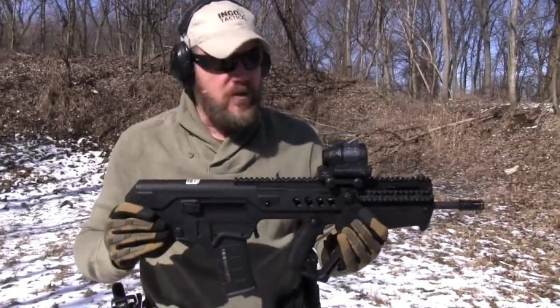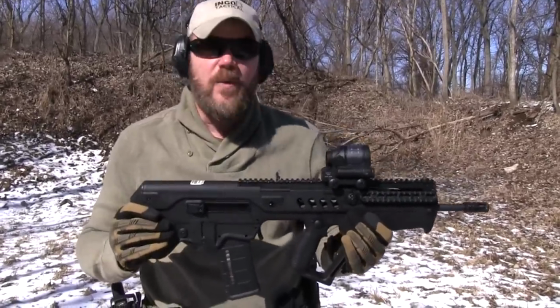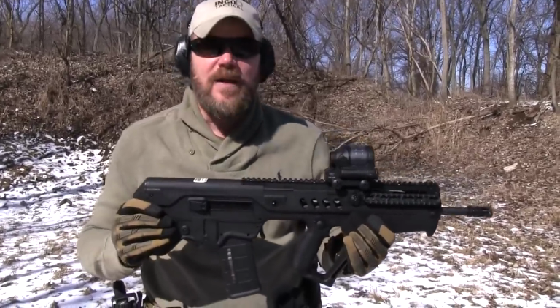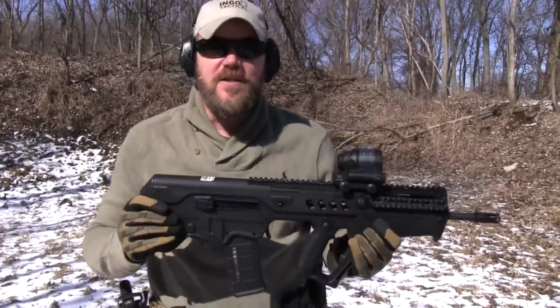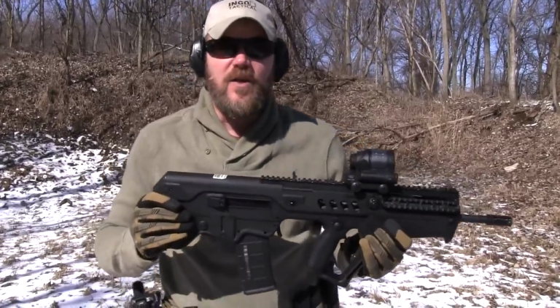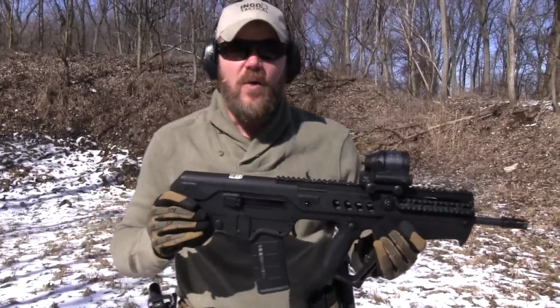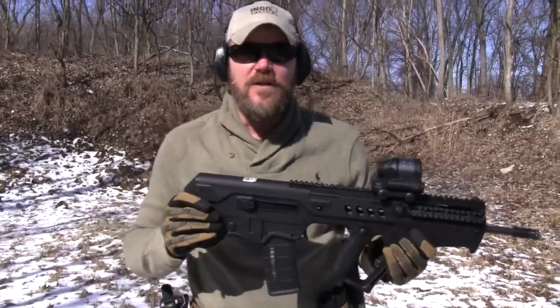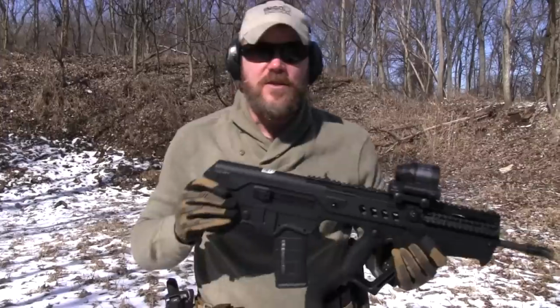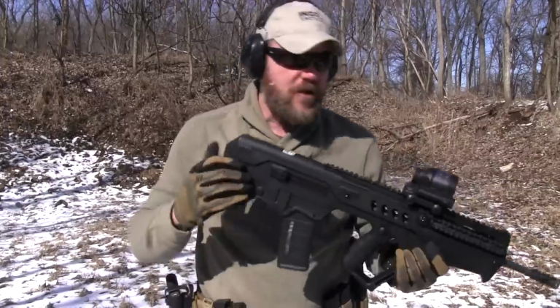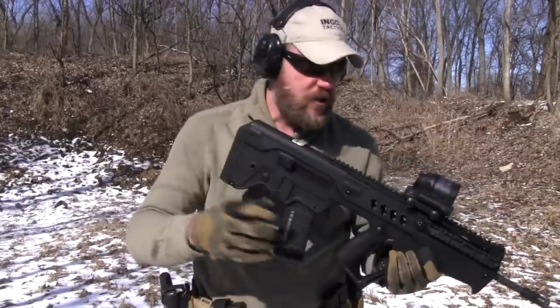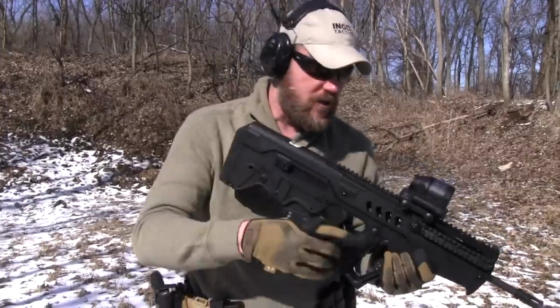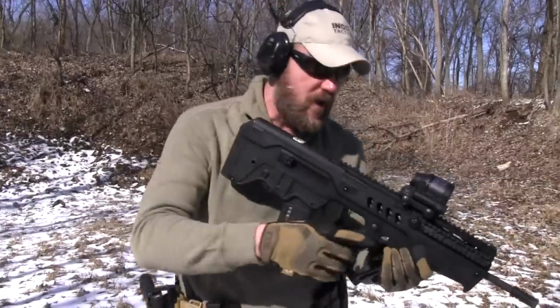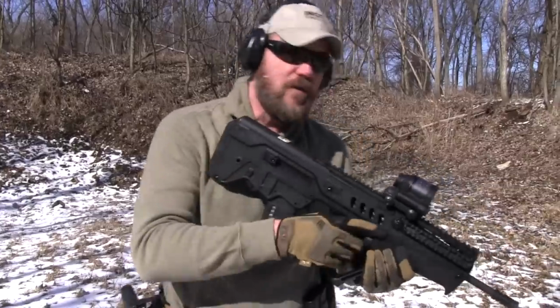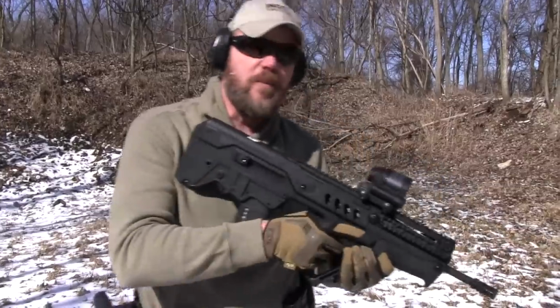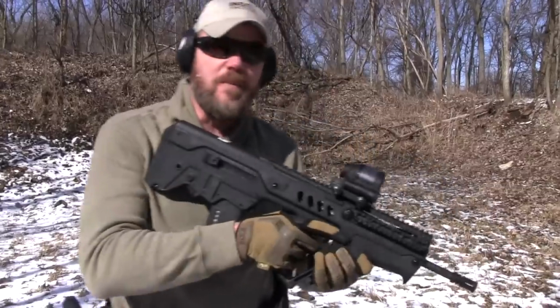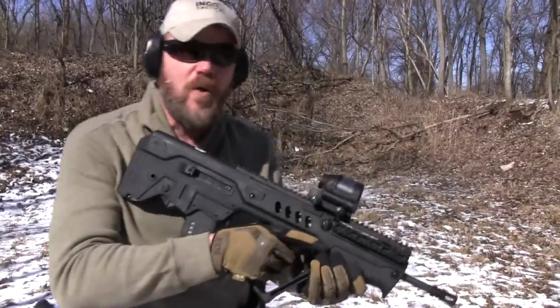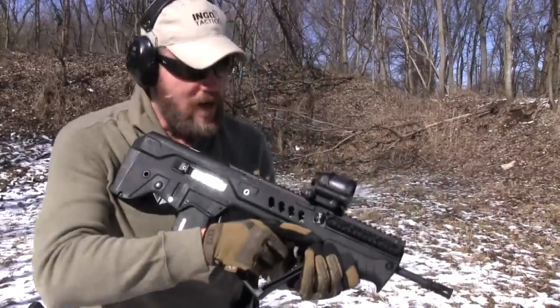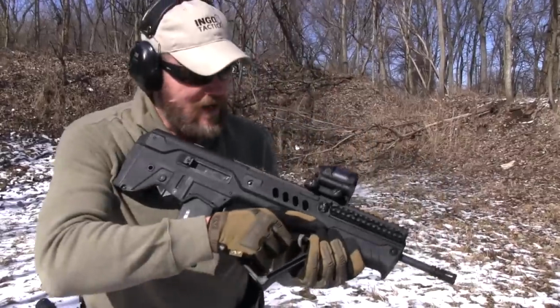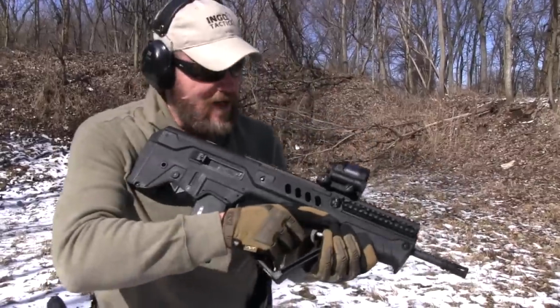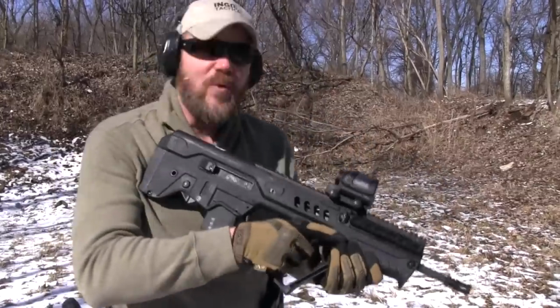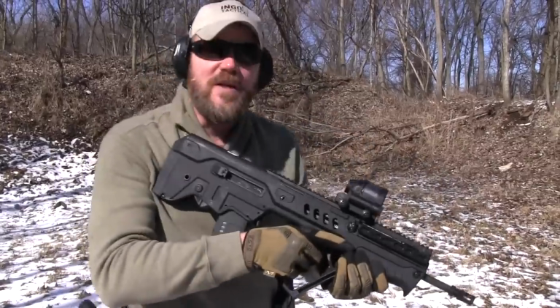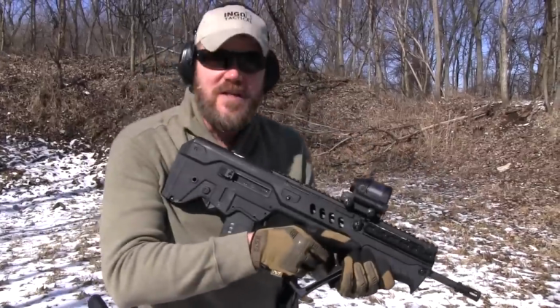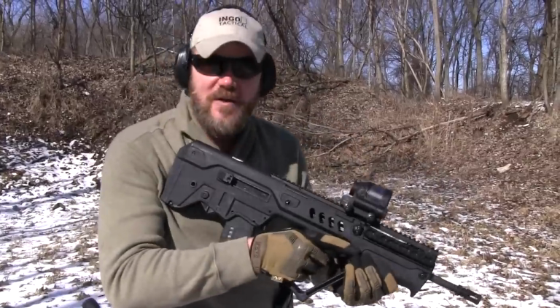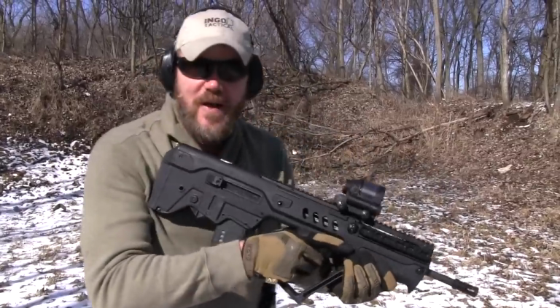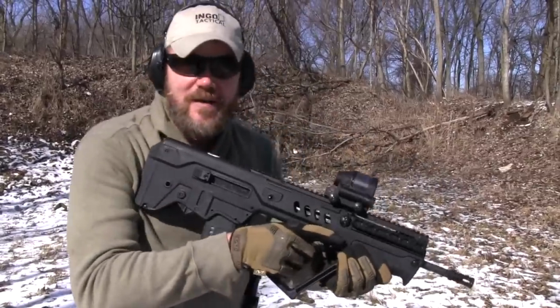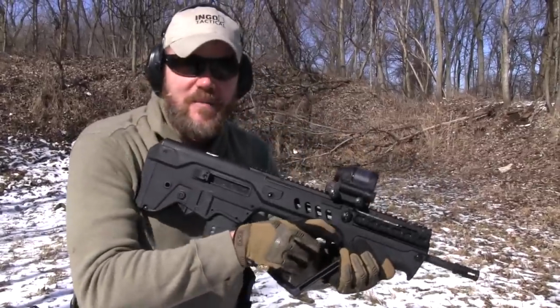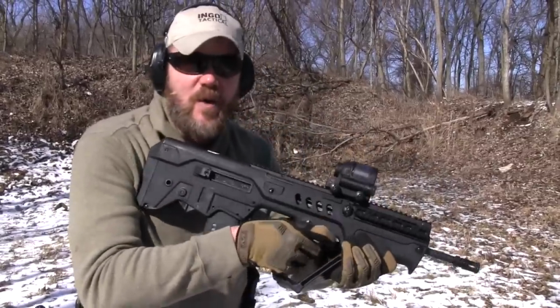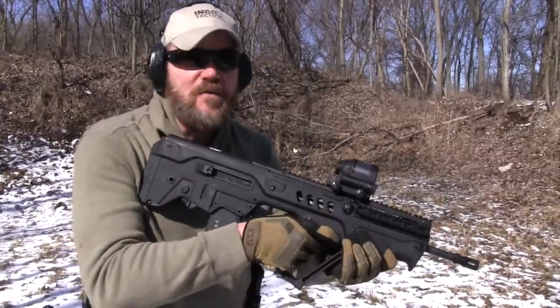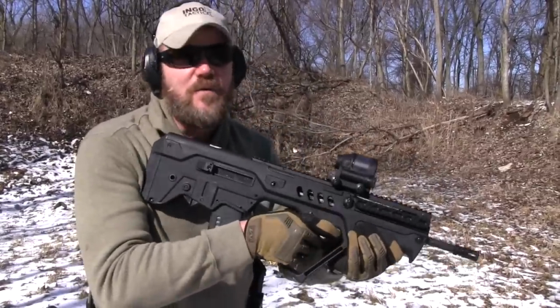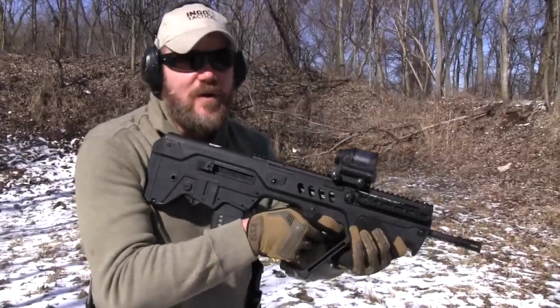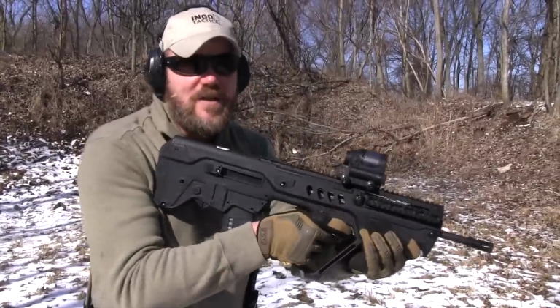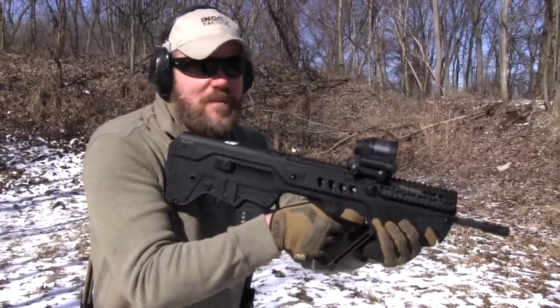So anyway, let's get going. Let's get started shooting this rifle a little bit more. I'm really excited about it — I've been waiting for it for a long time.